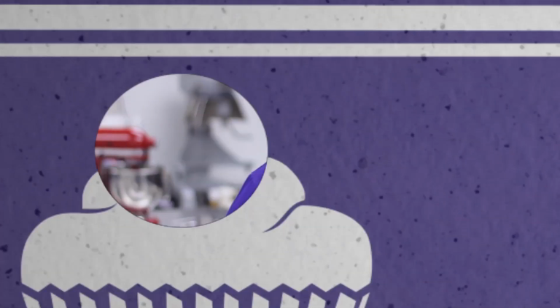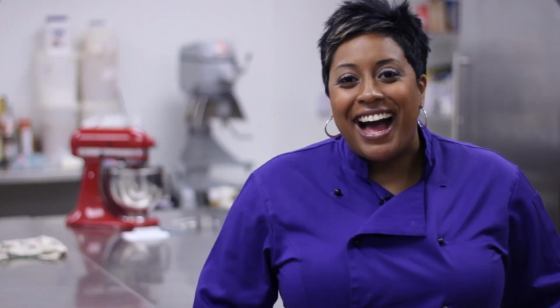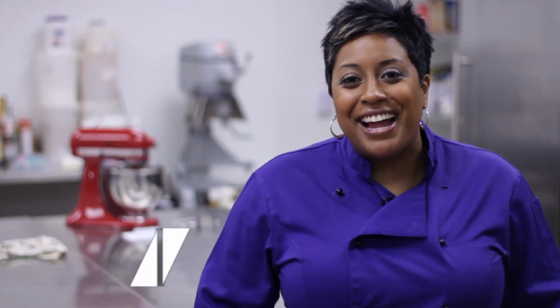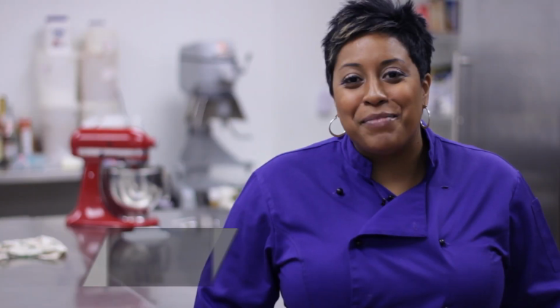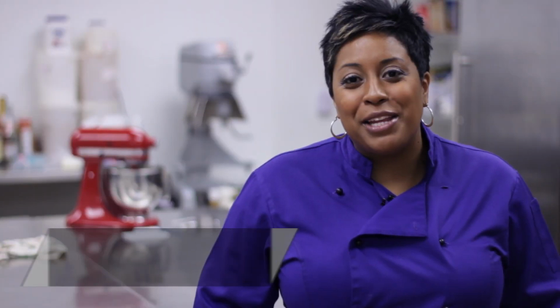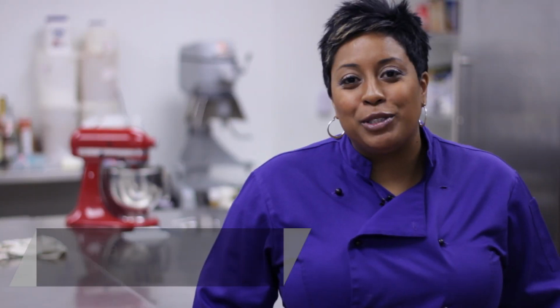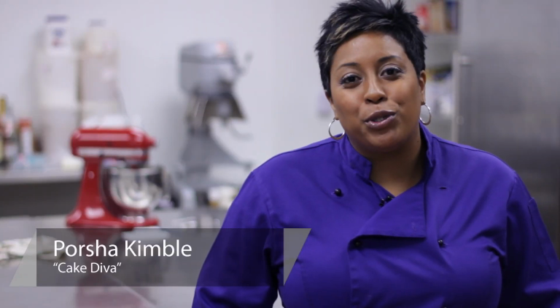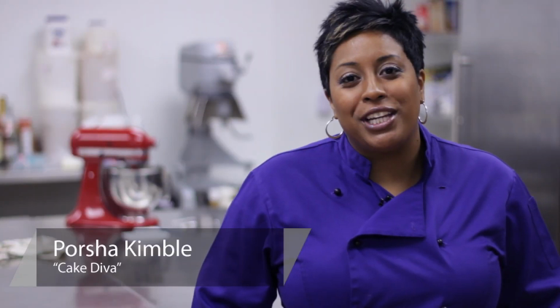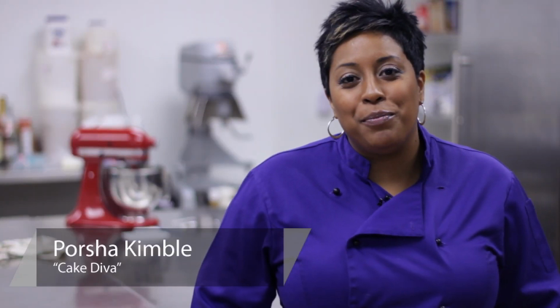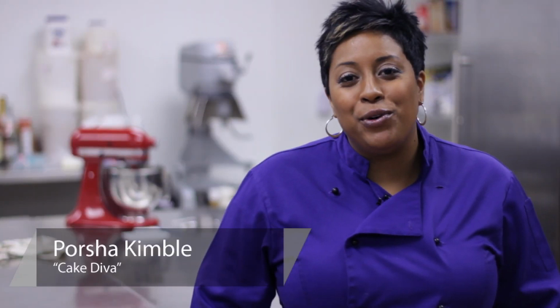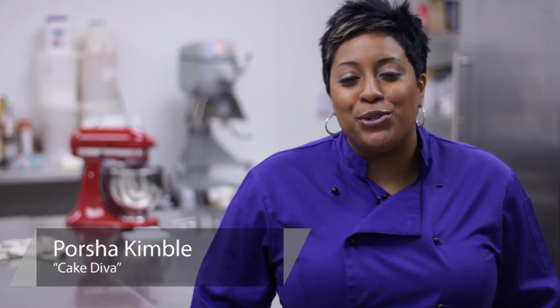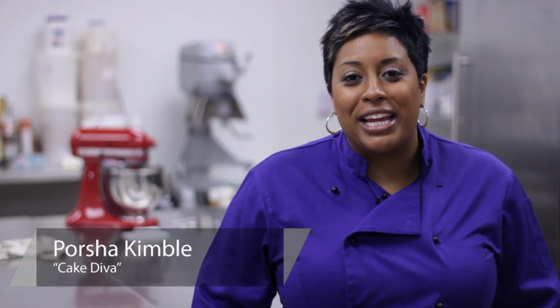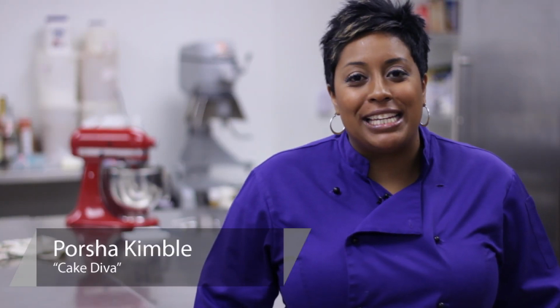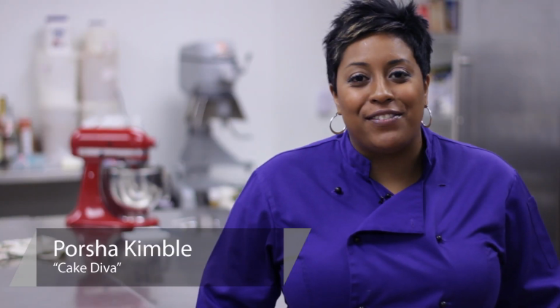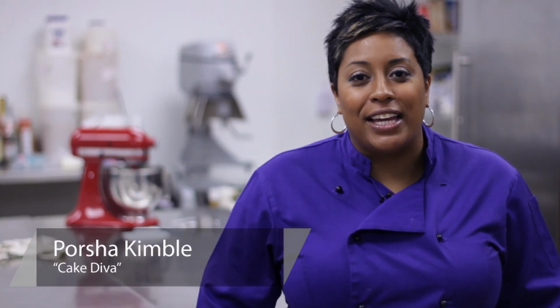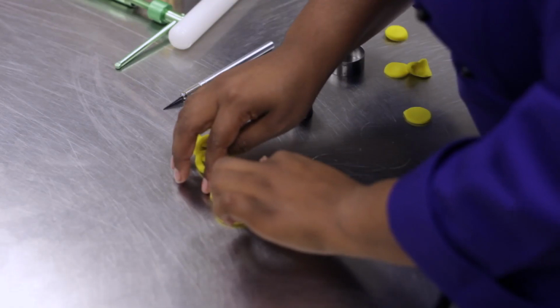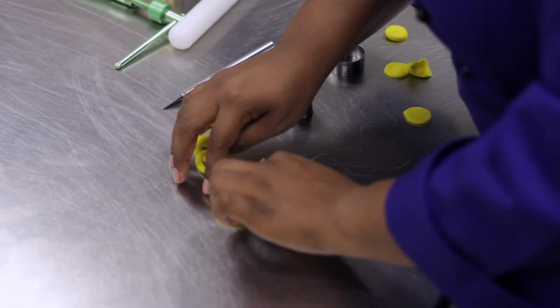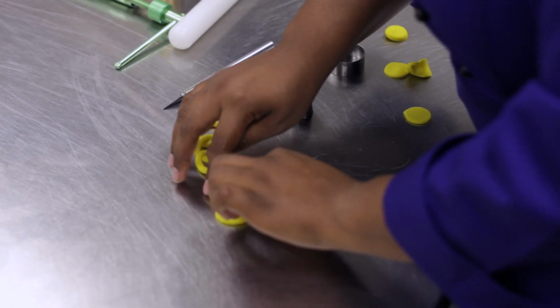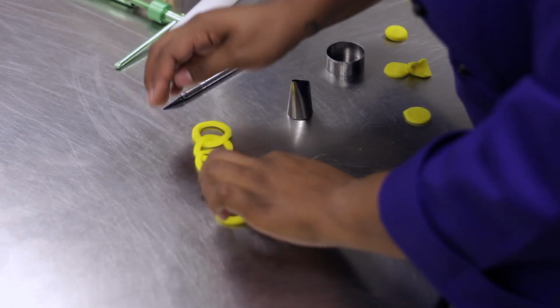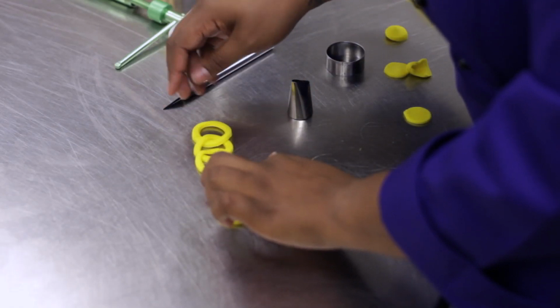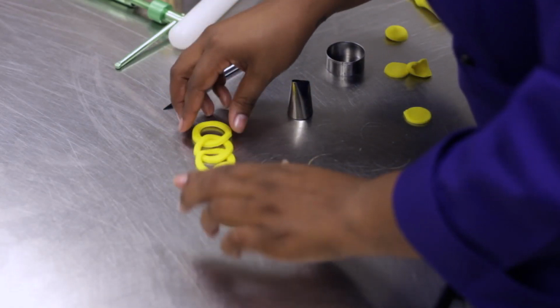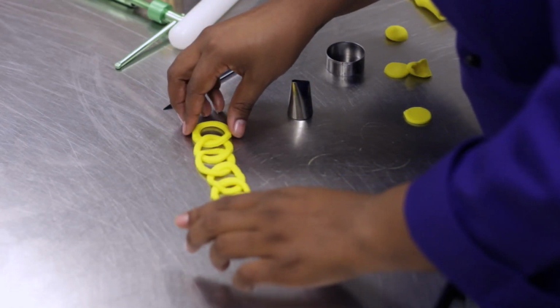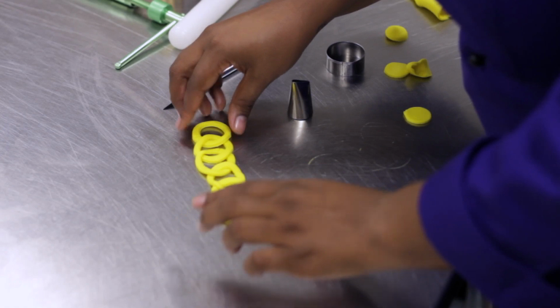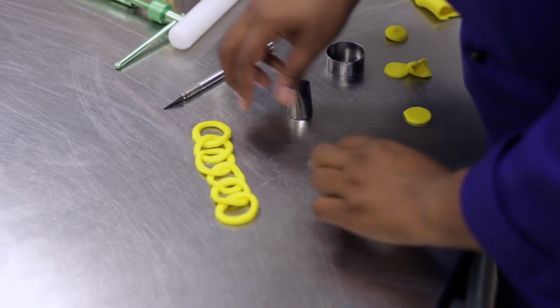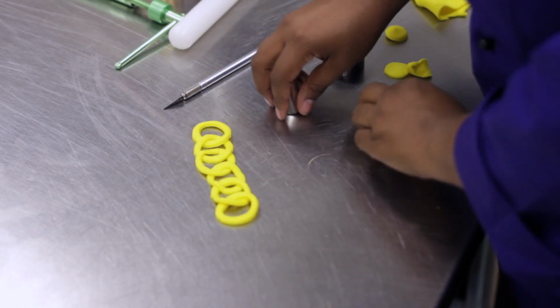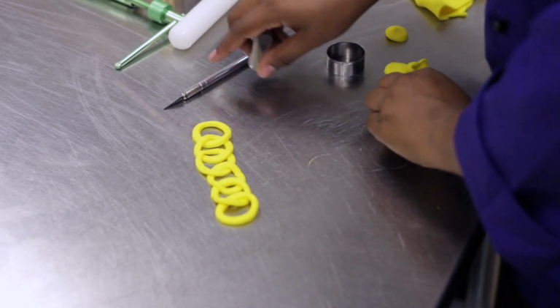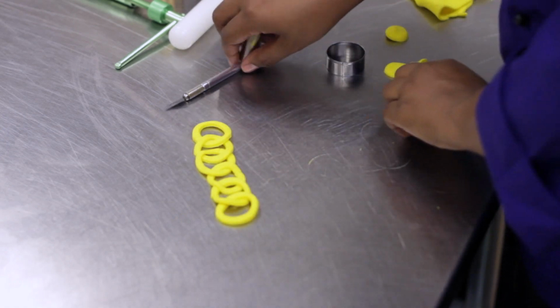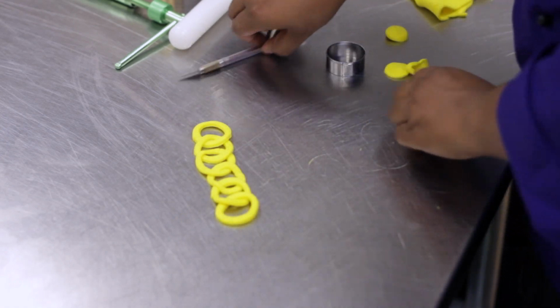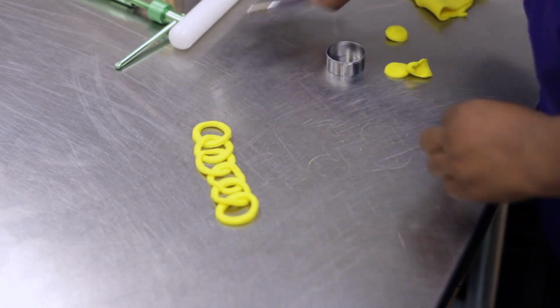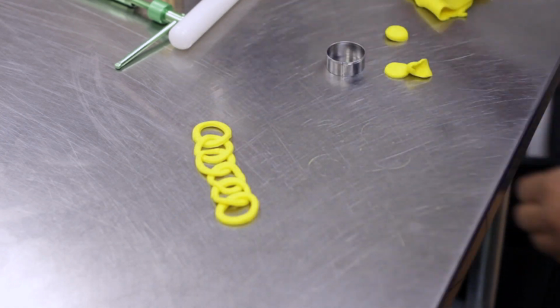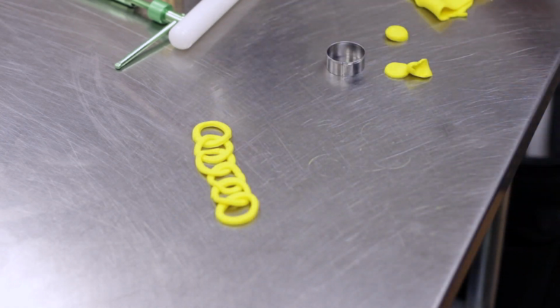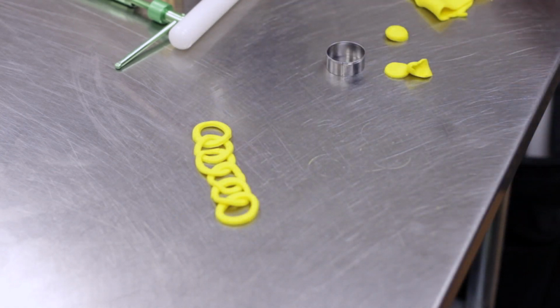Hi, my name is Portia Kimball, Your Cake Diva, and today I'm going to demonstrate how to make fondant chains.